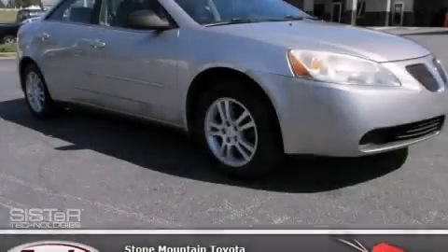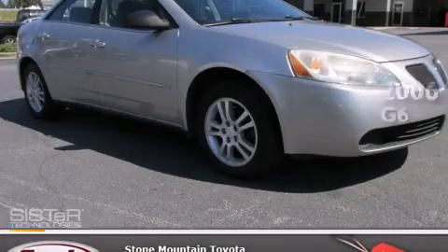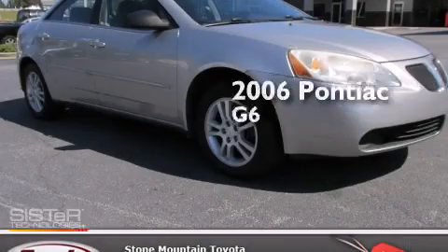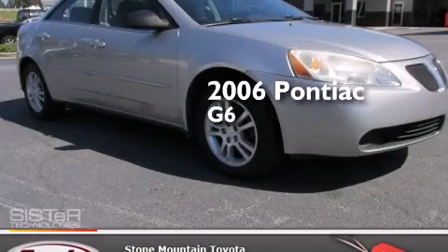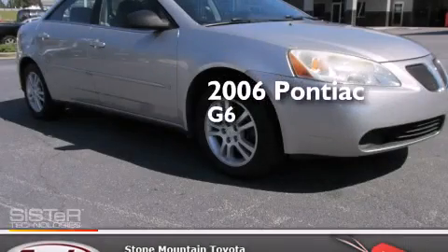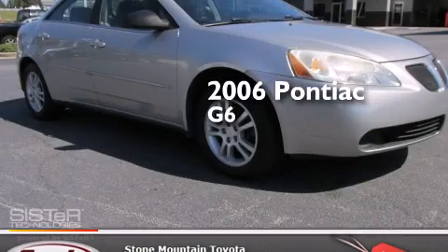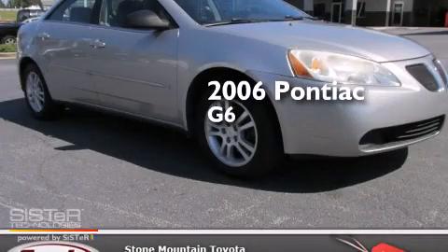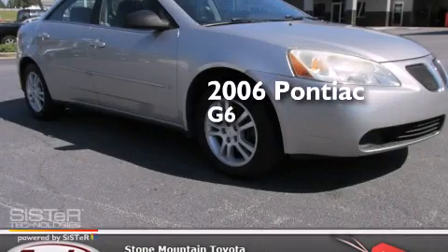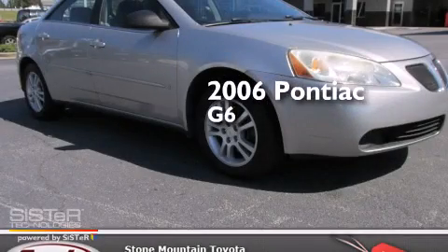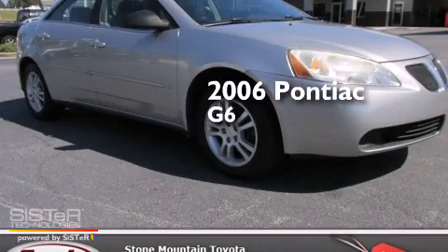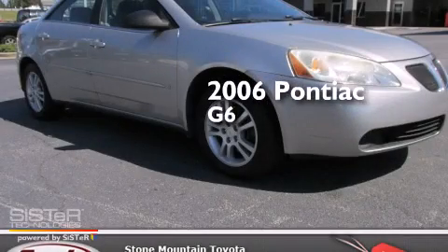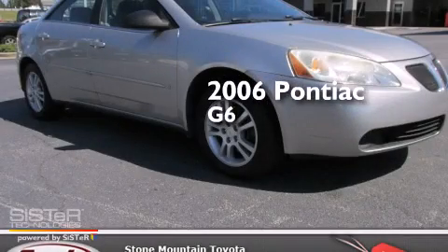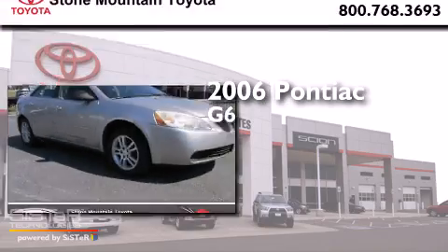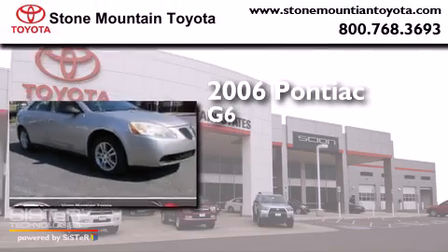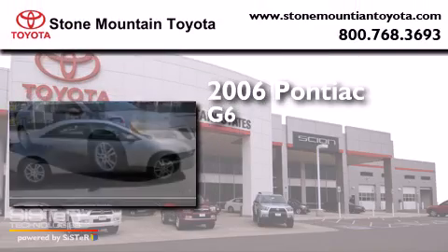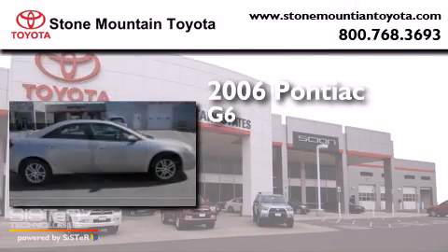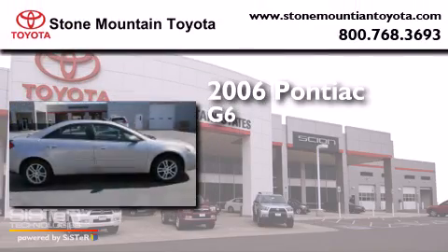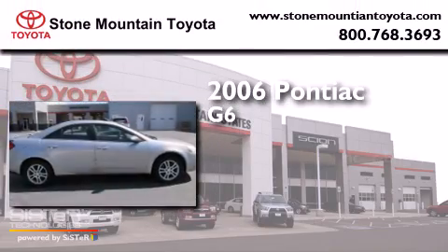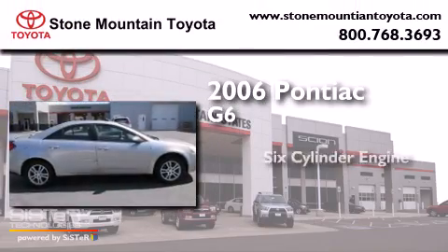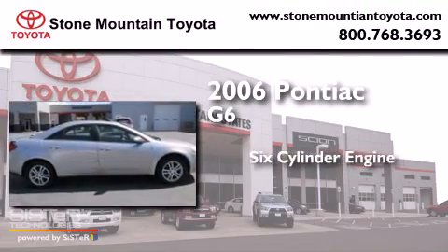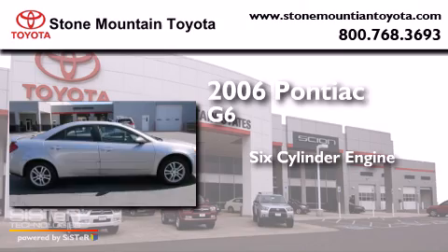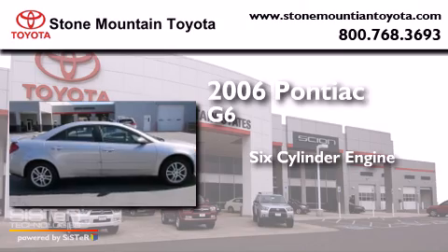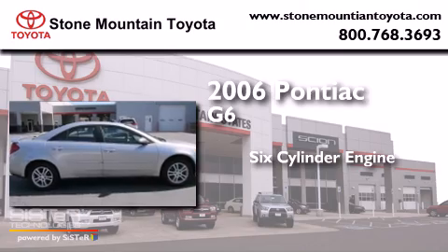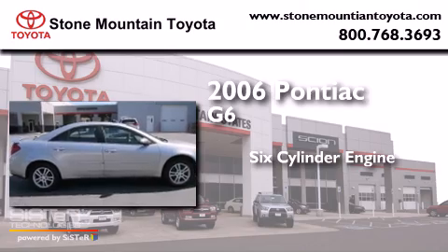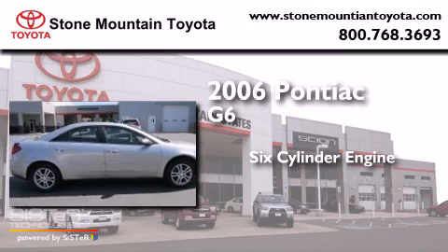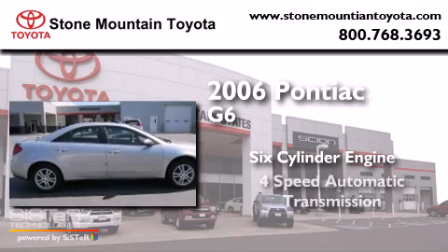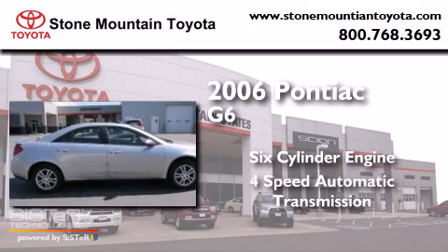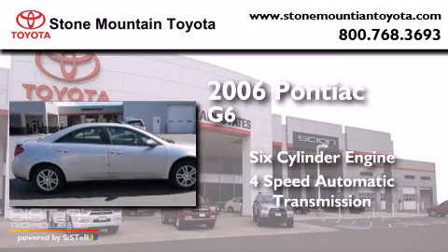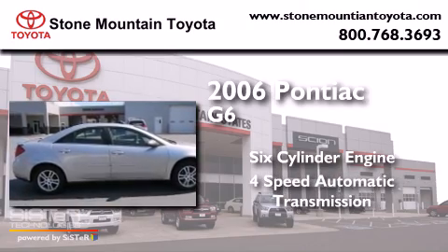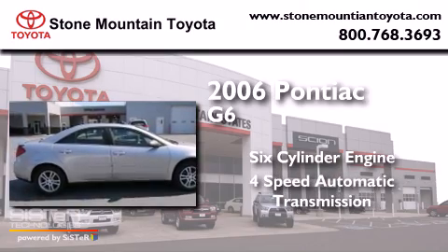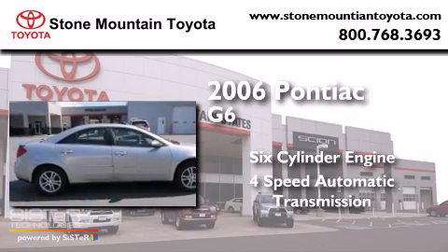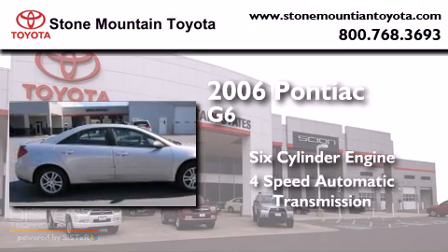This is a 2006 Pontiac G6. It has a six-cylinder engine and a four-speed automatic transmission.